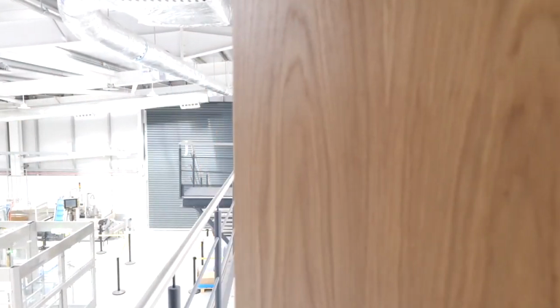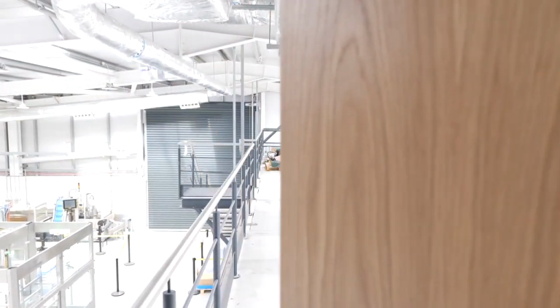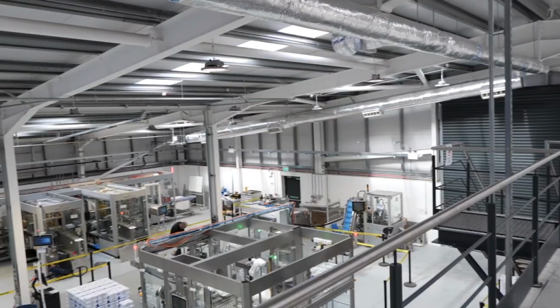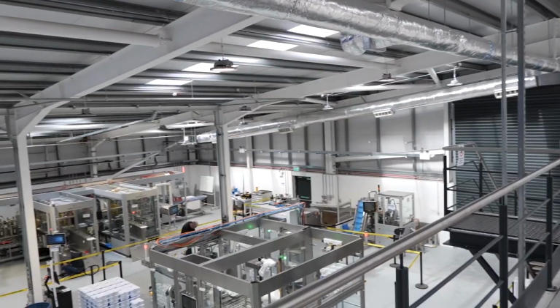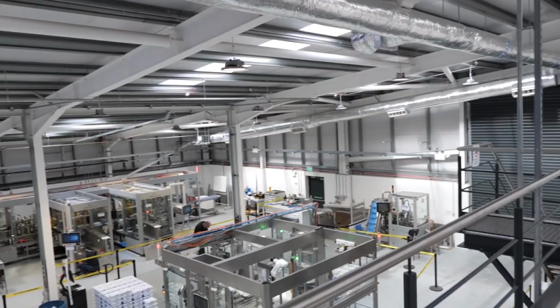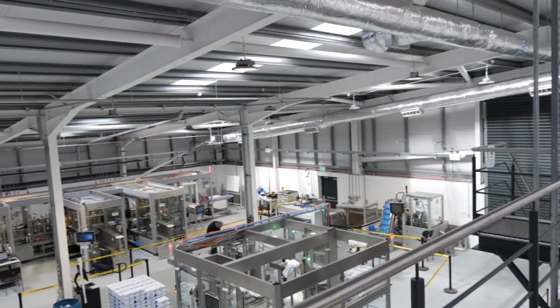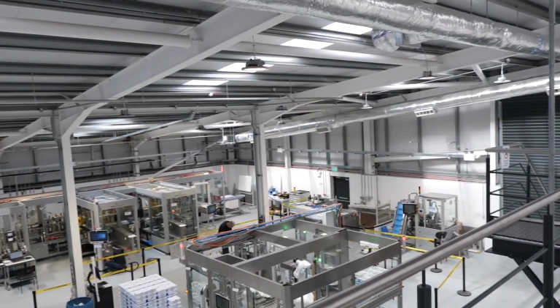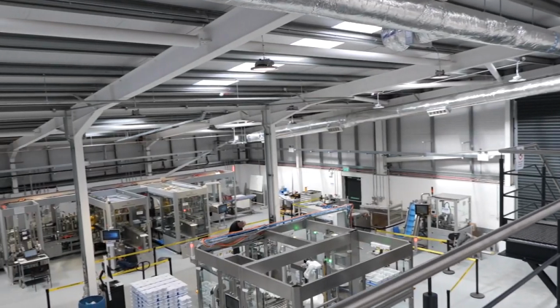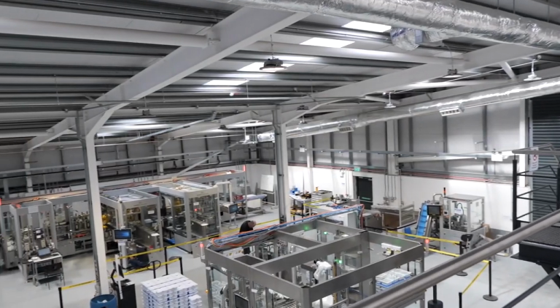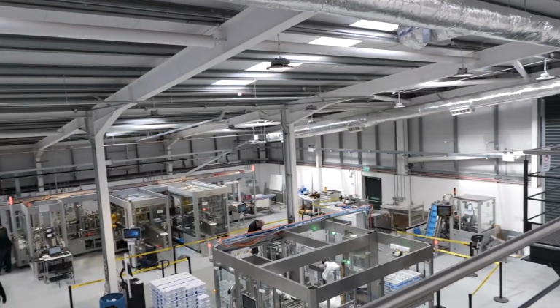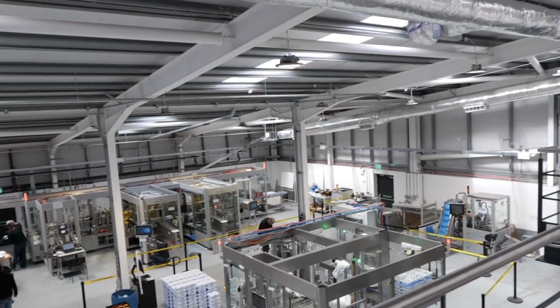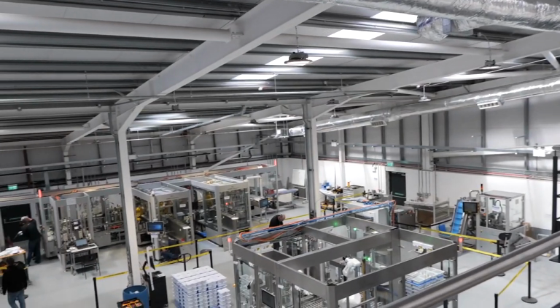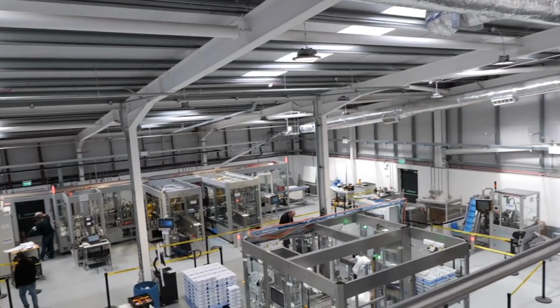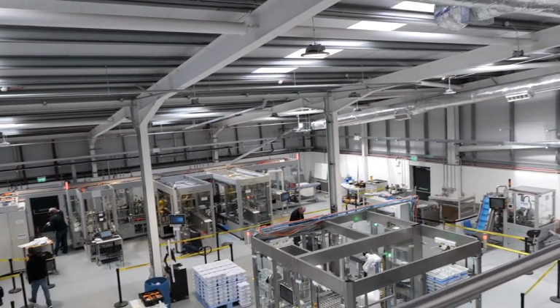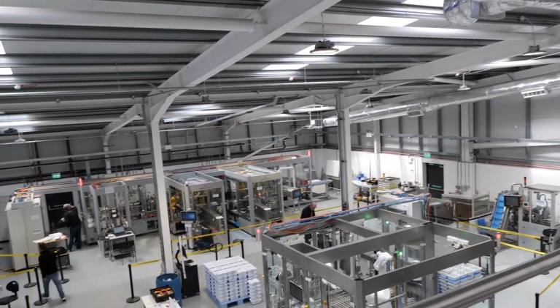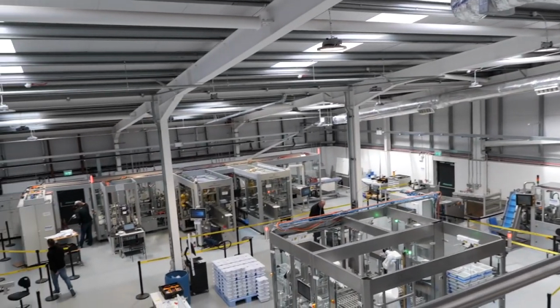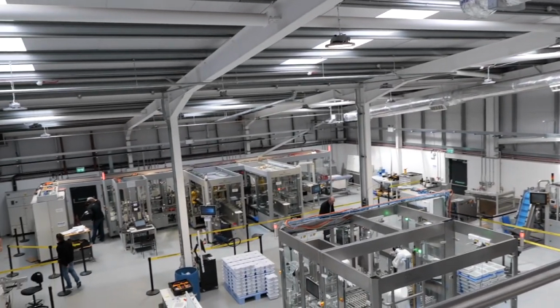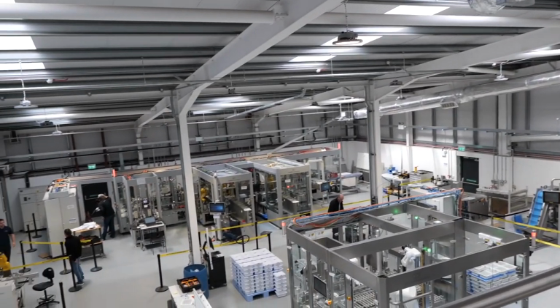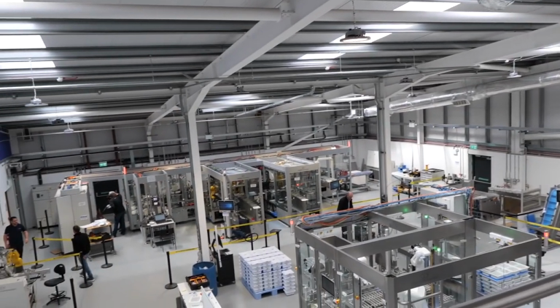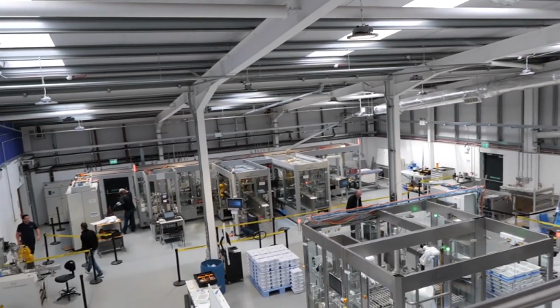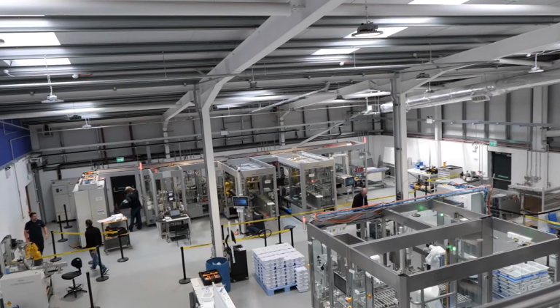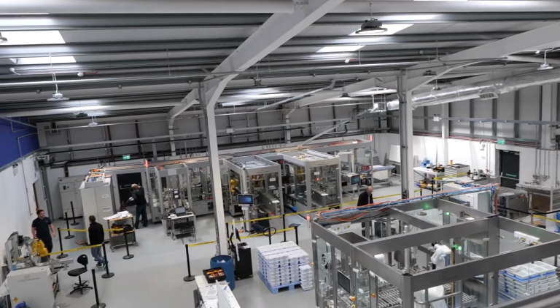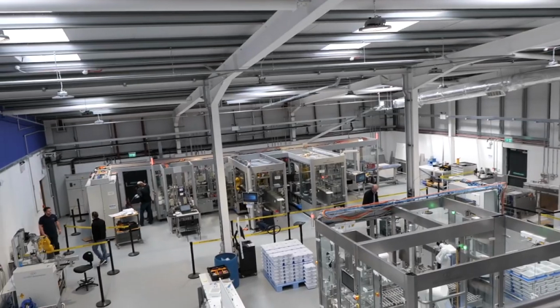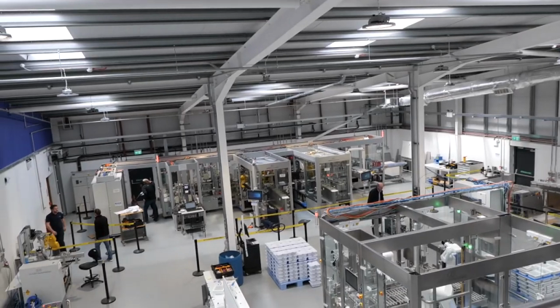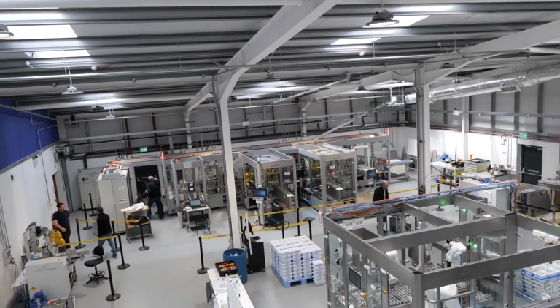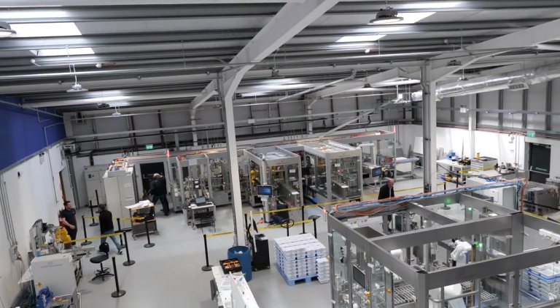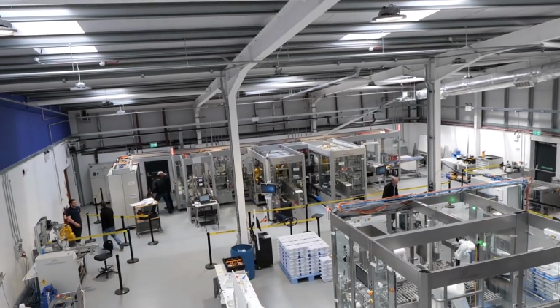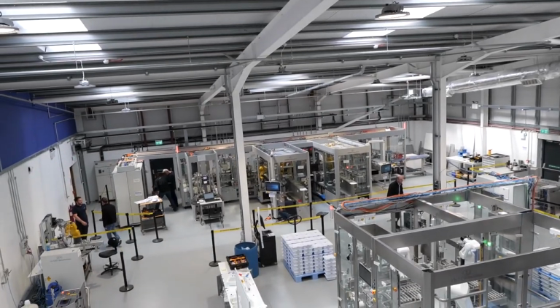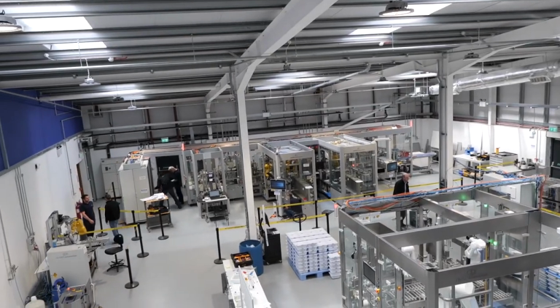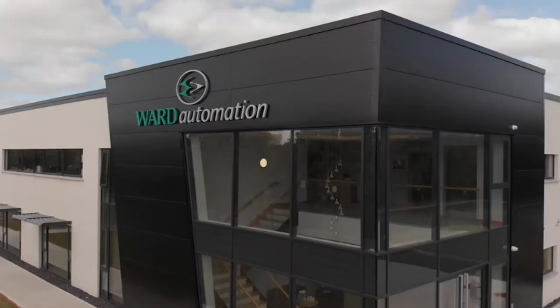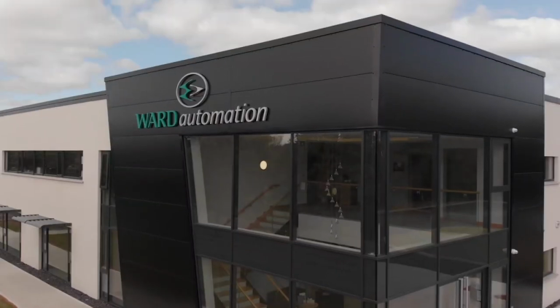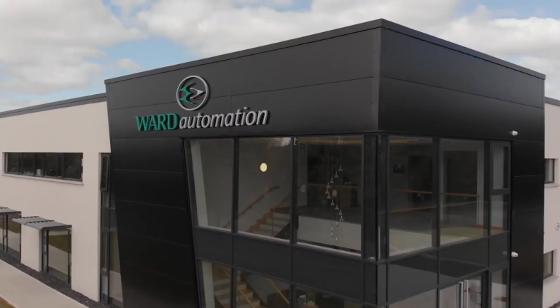The new factory has allowed us to increase production capacity and enhance the service we offer to customers.